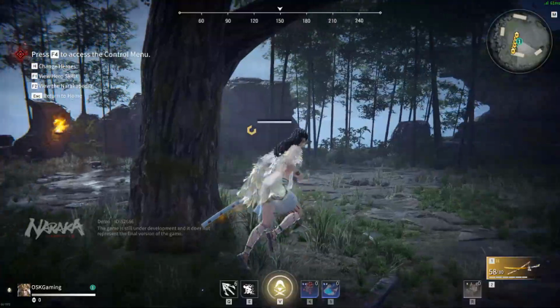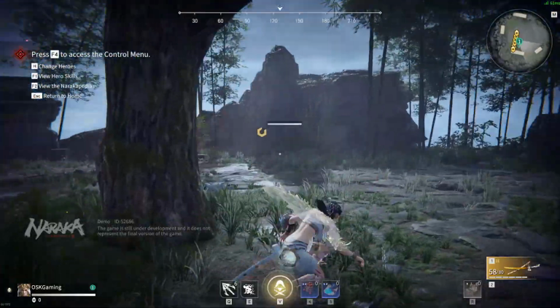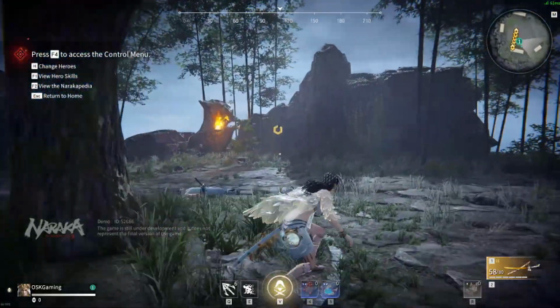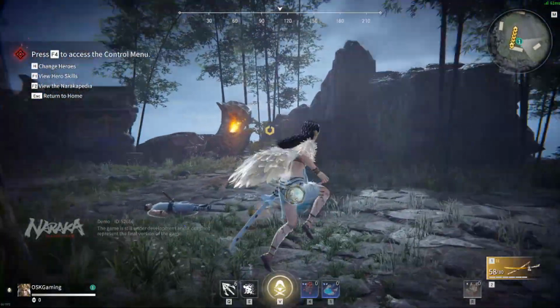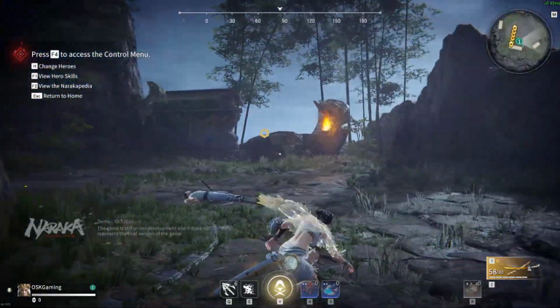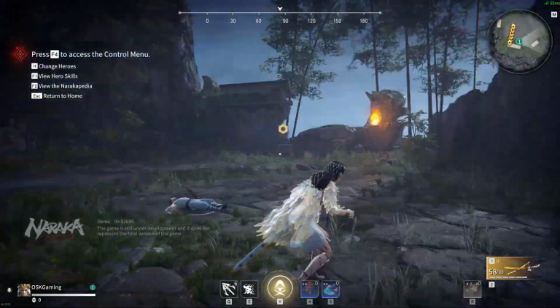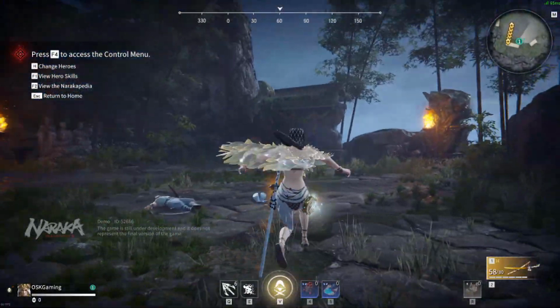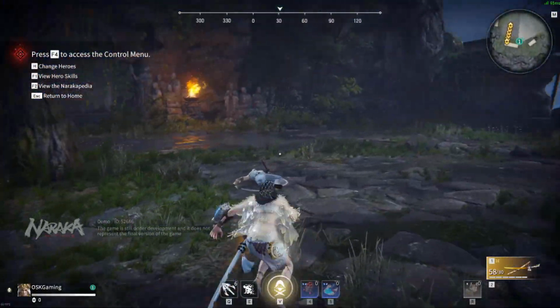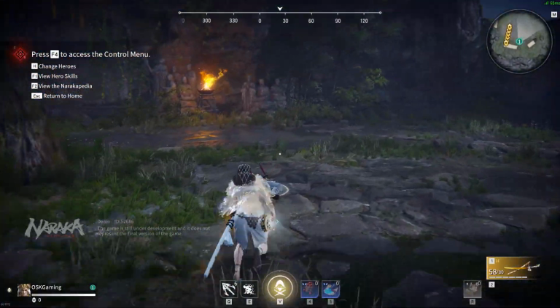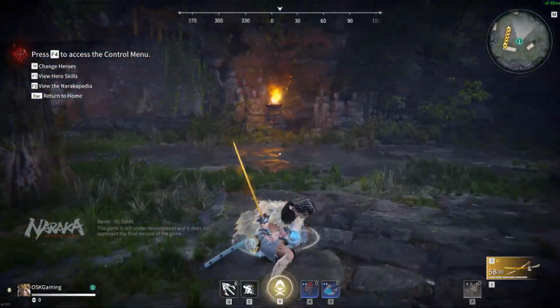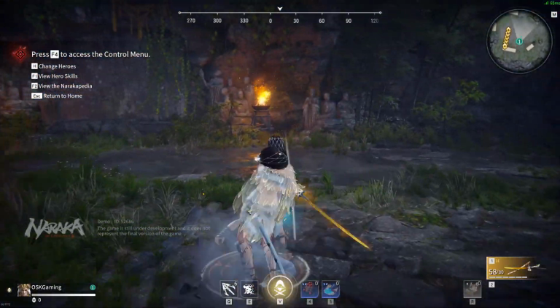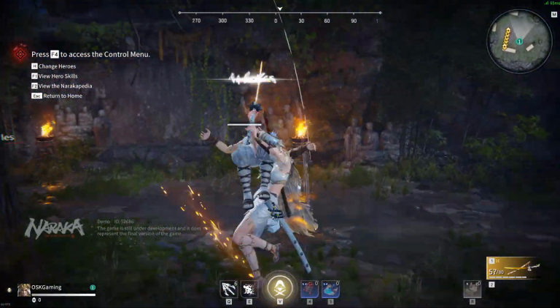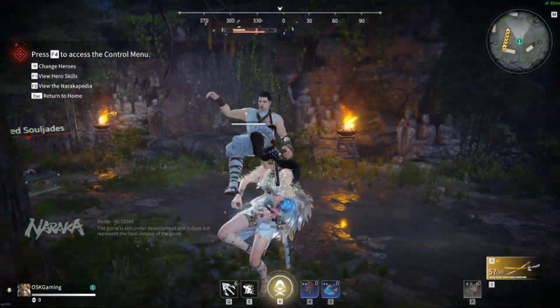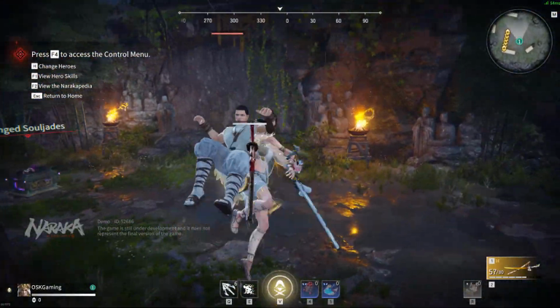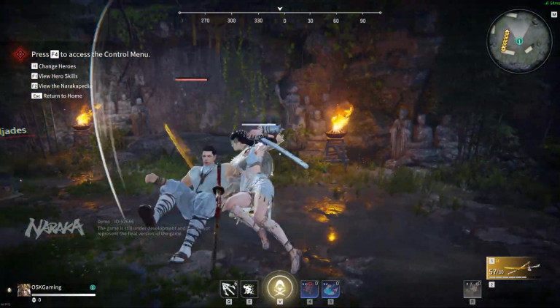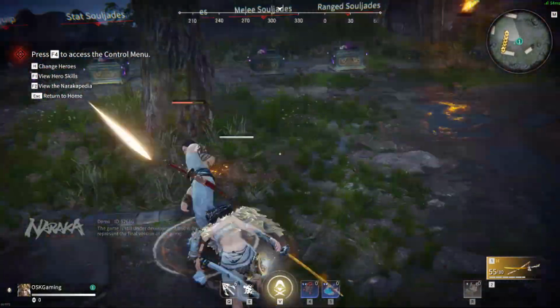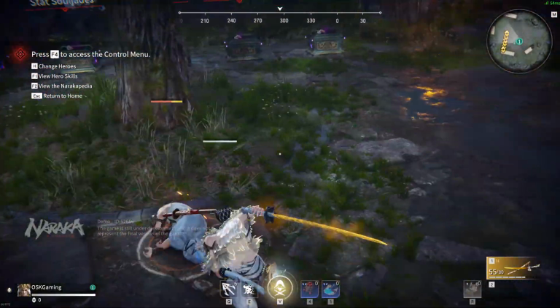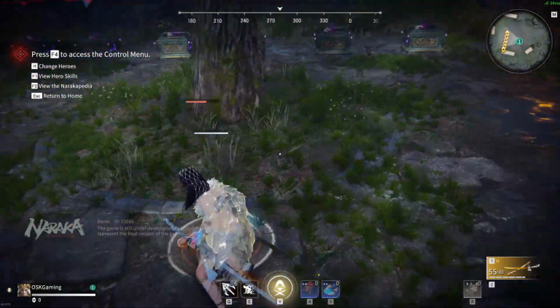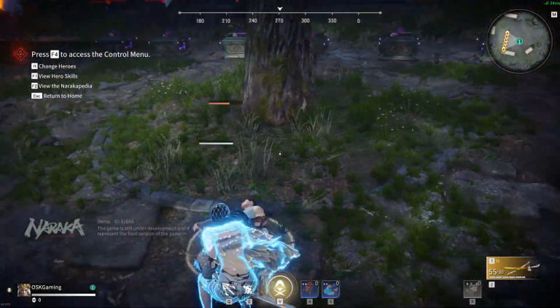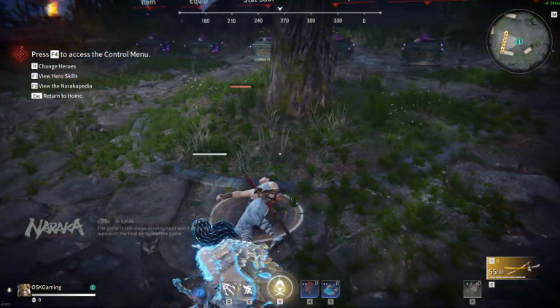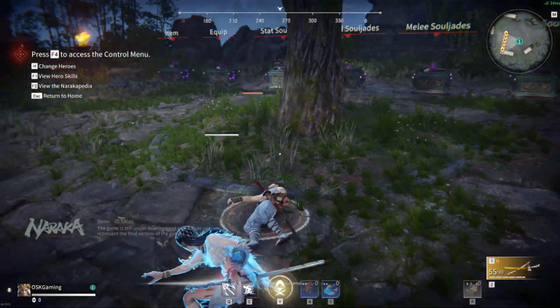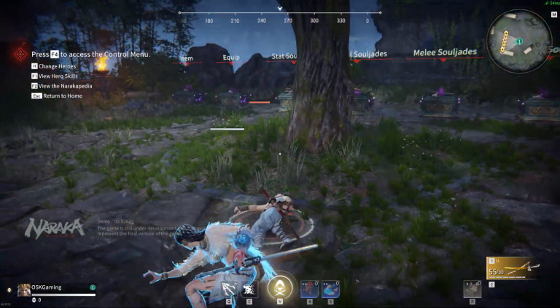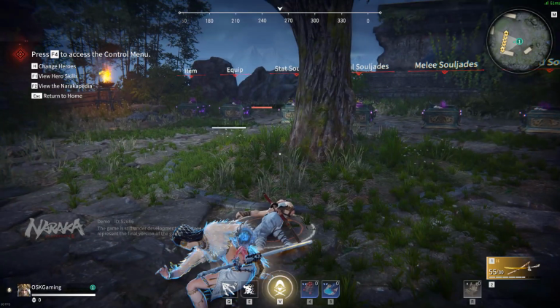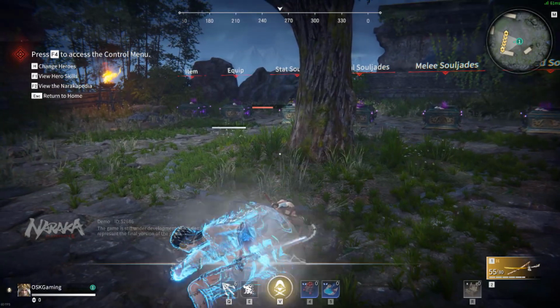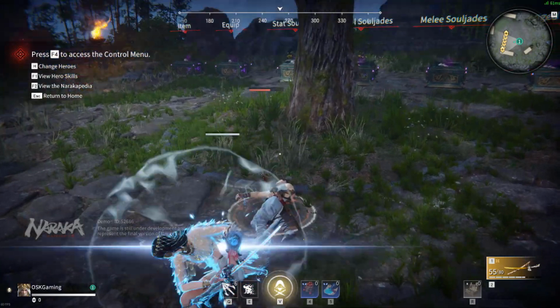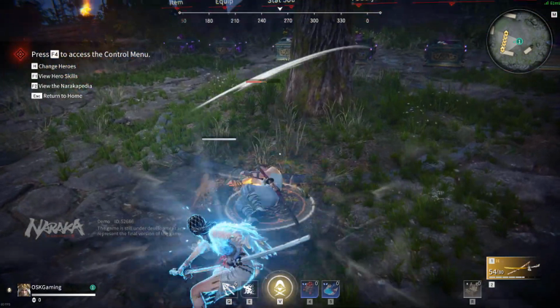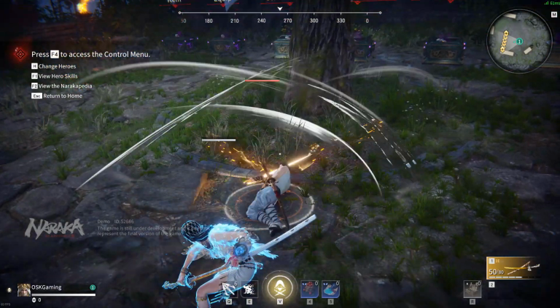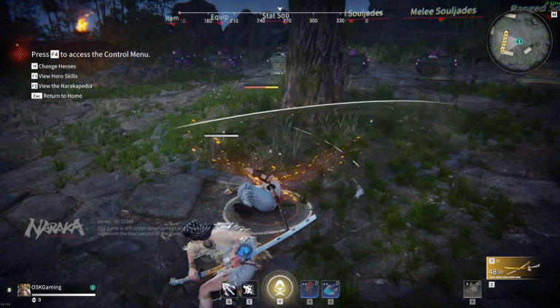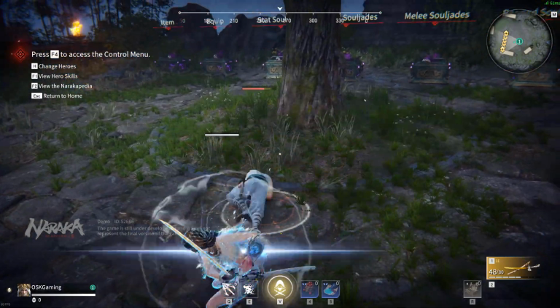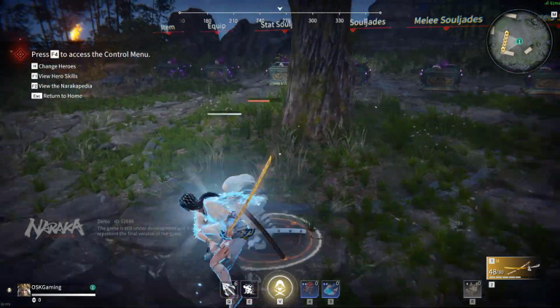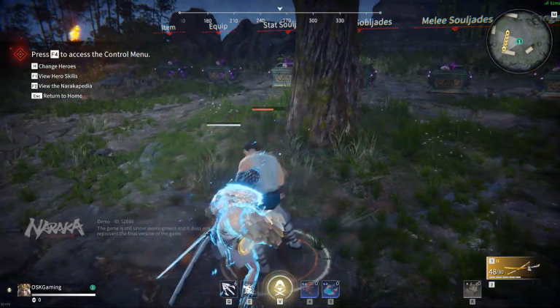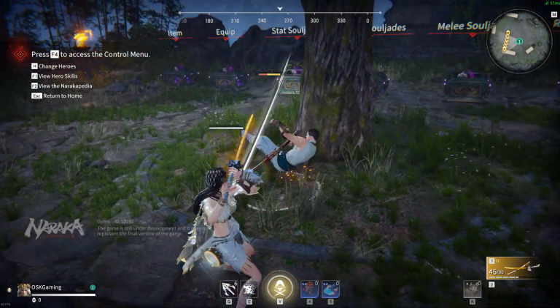You can also do an uppercut by sliding and pressing right-click with most melee weapons for a knockup, so you can mix up your opponent in a fight with this too.